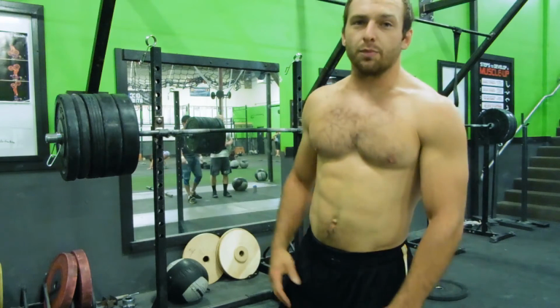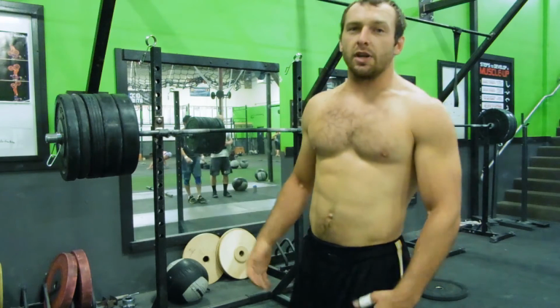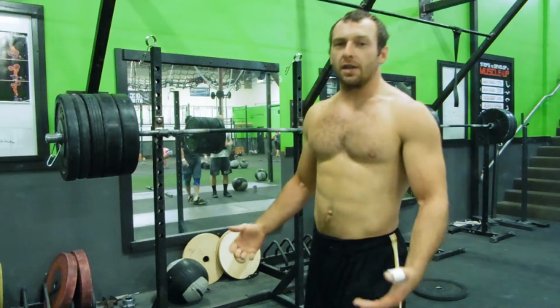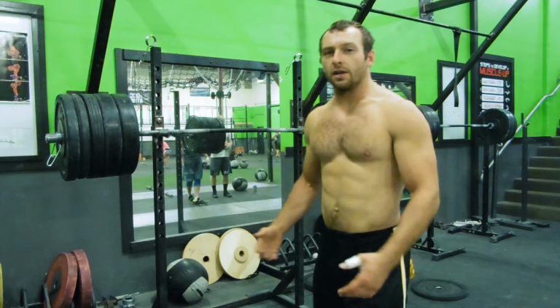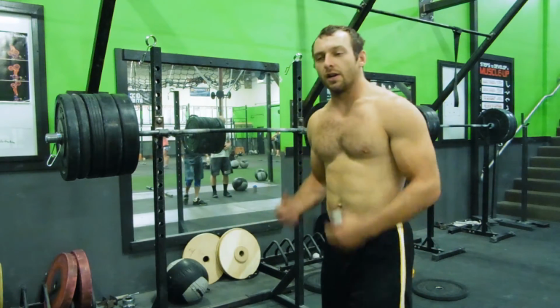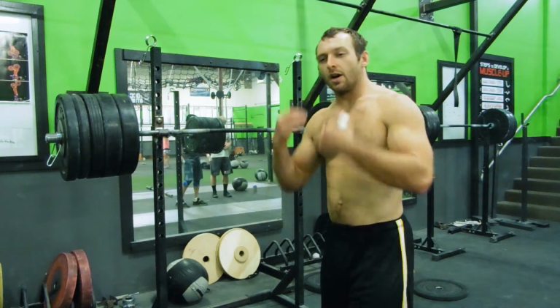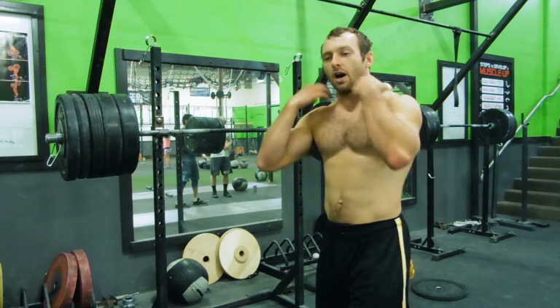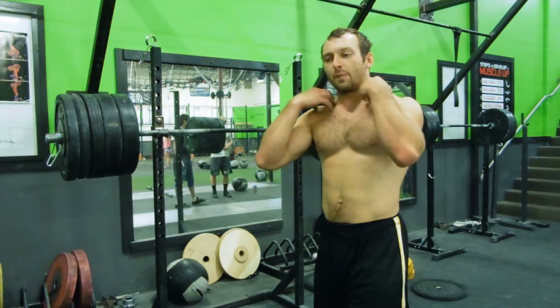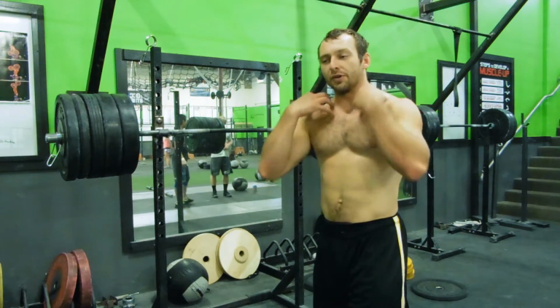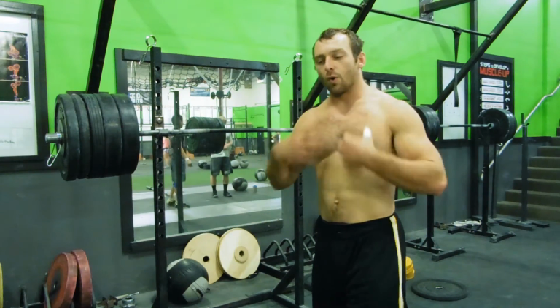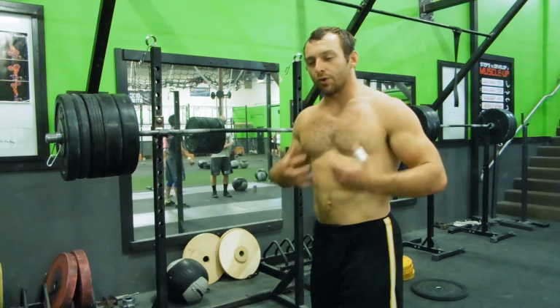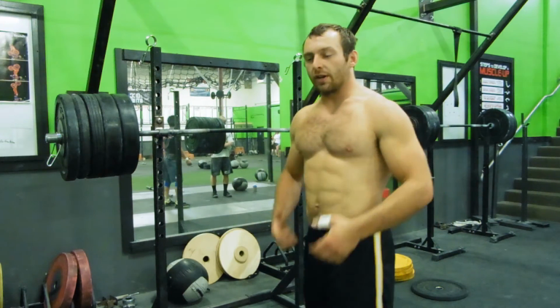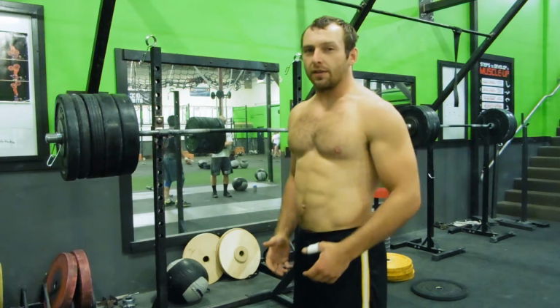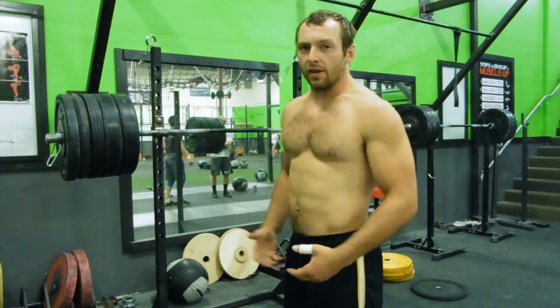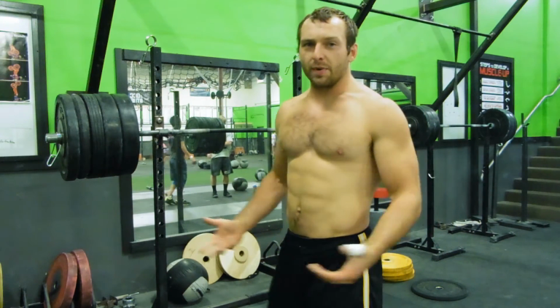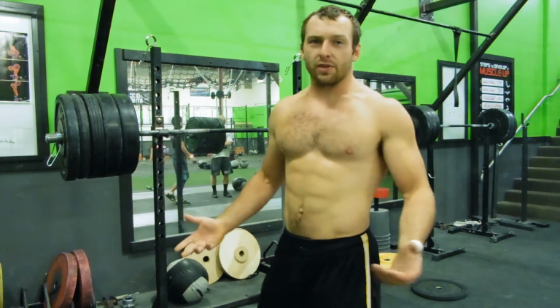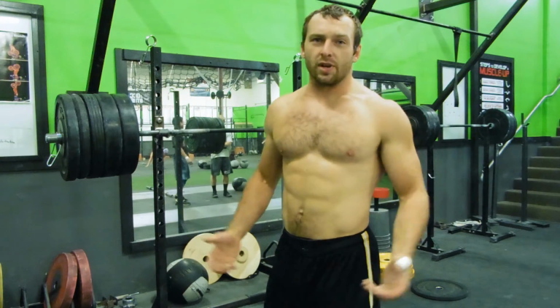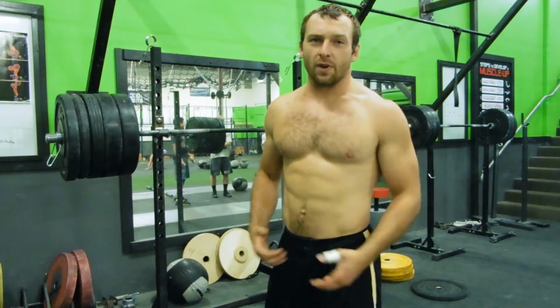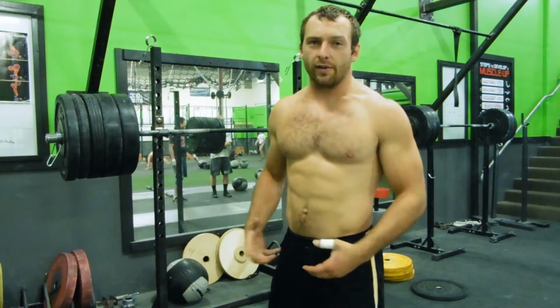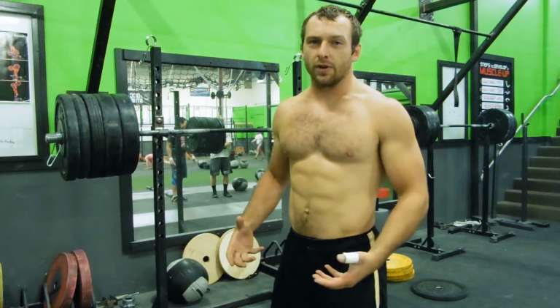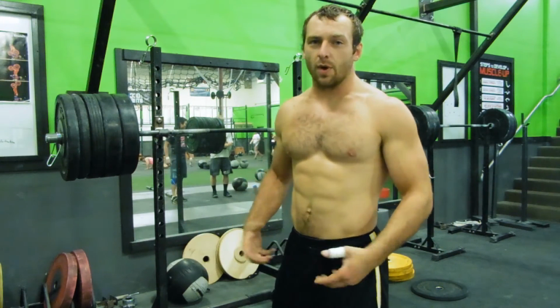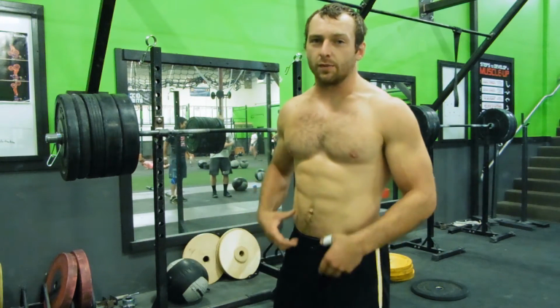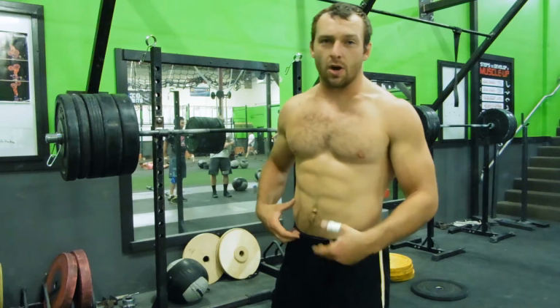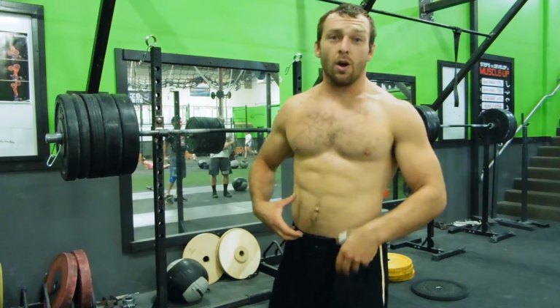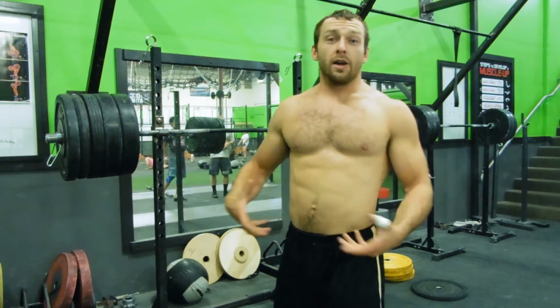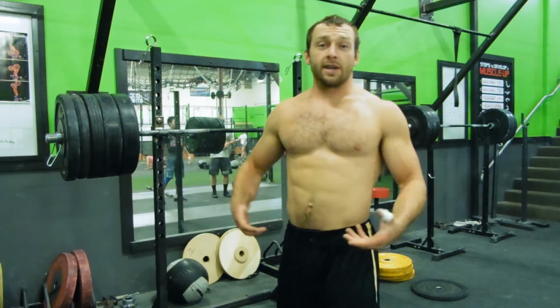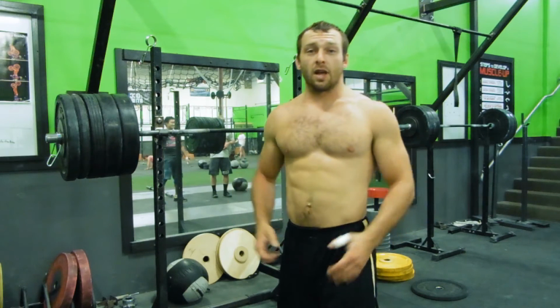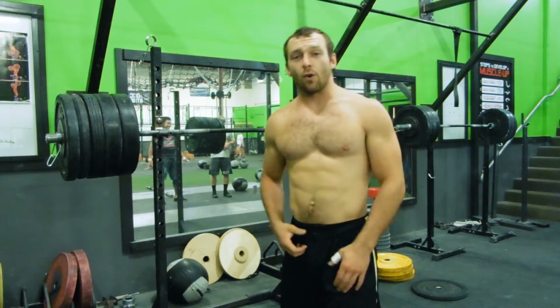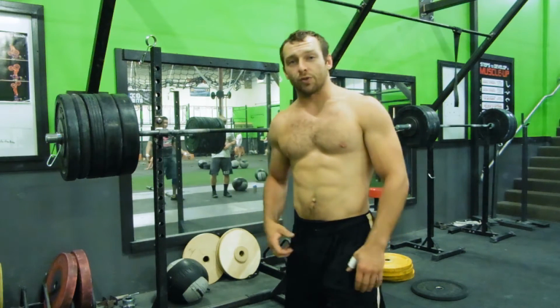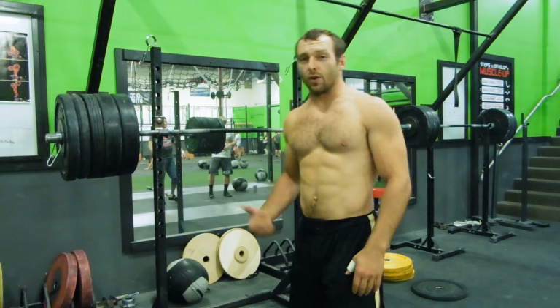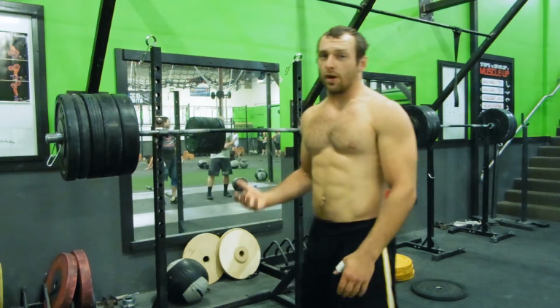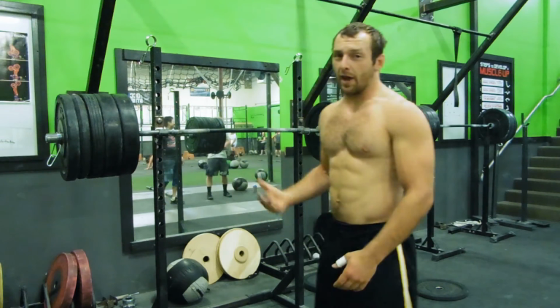Pretty easy. Builds core strength. Anybody who's ever done heavy front squats will know it takes a lot of core strength to hold up that weight.